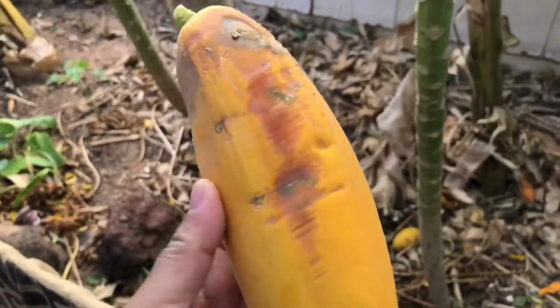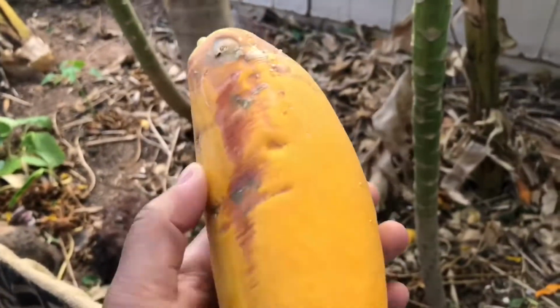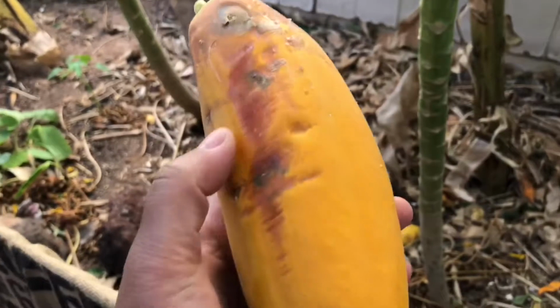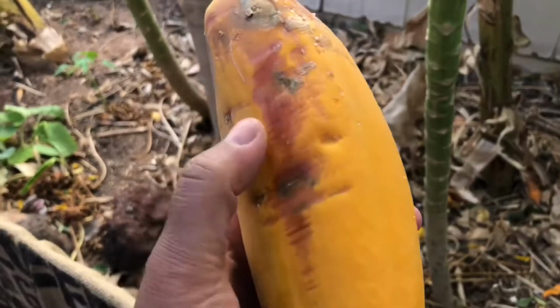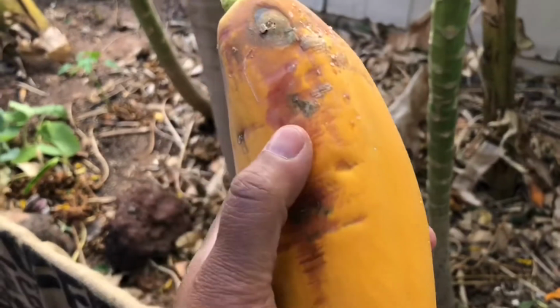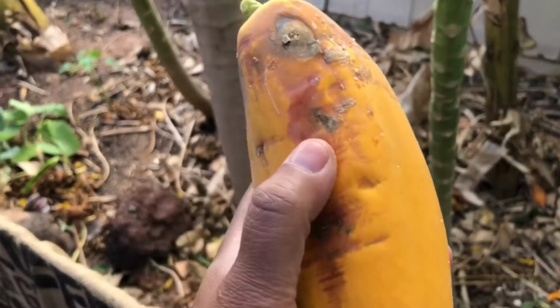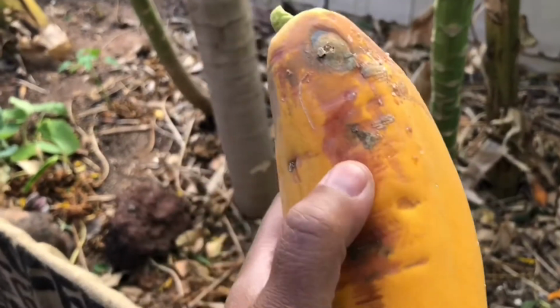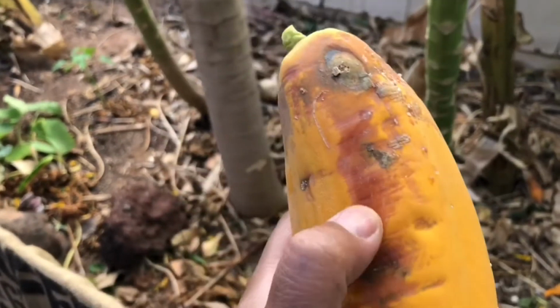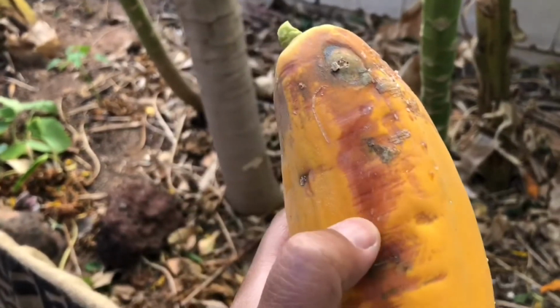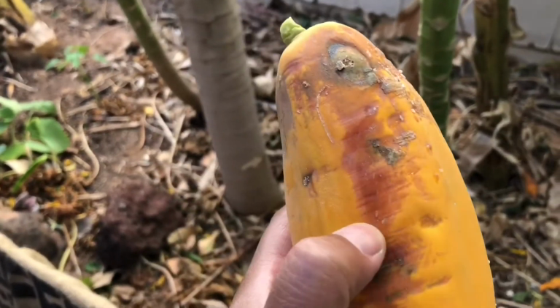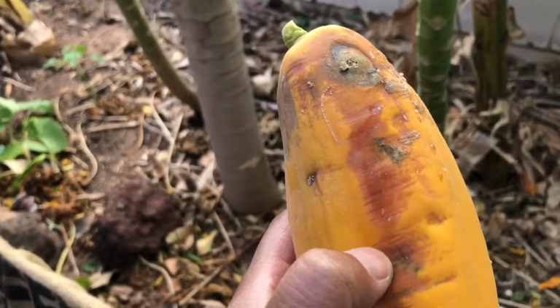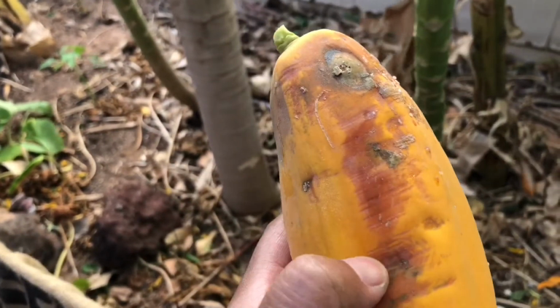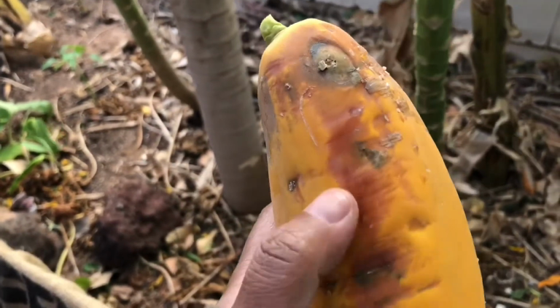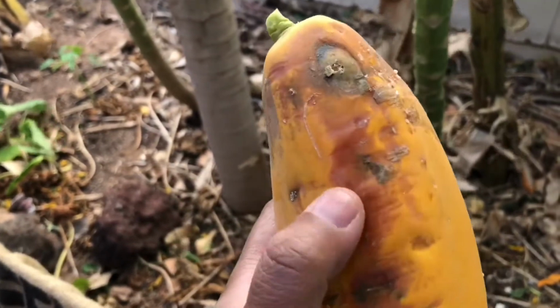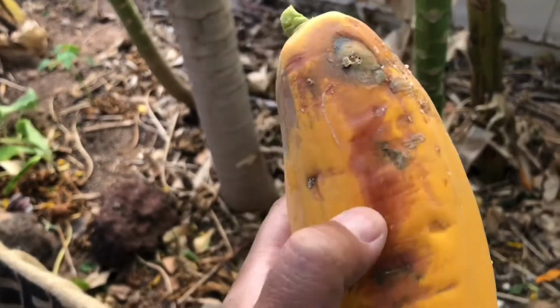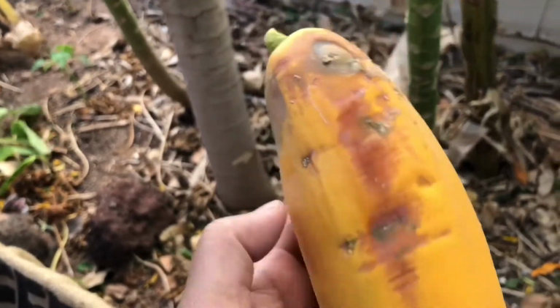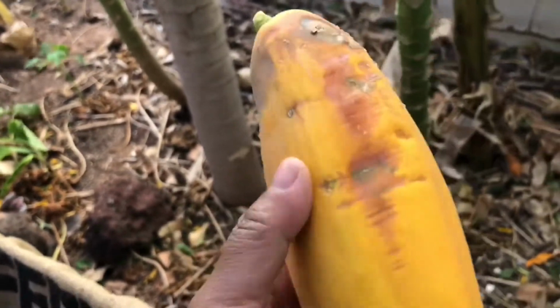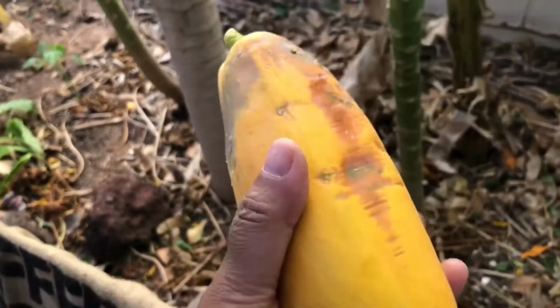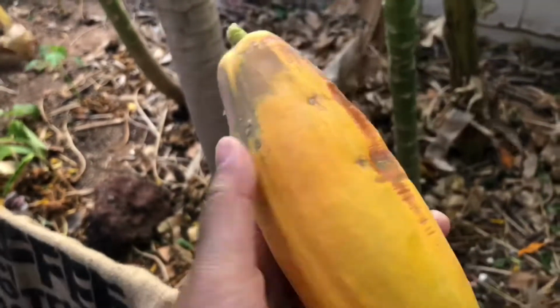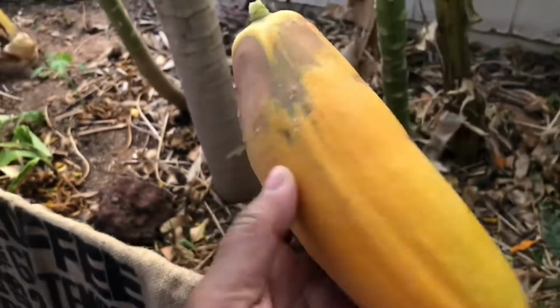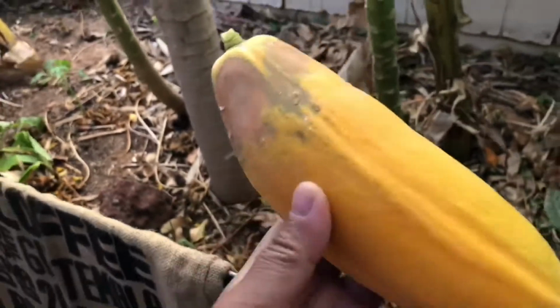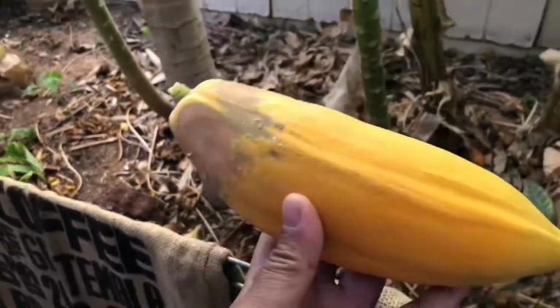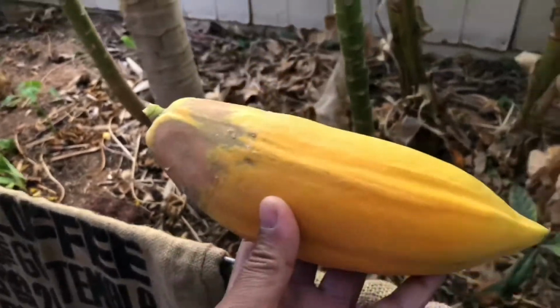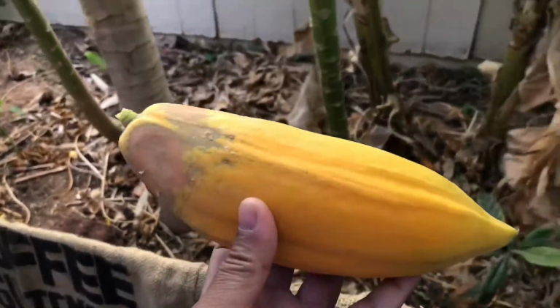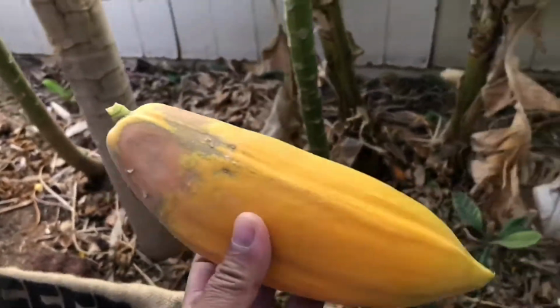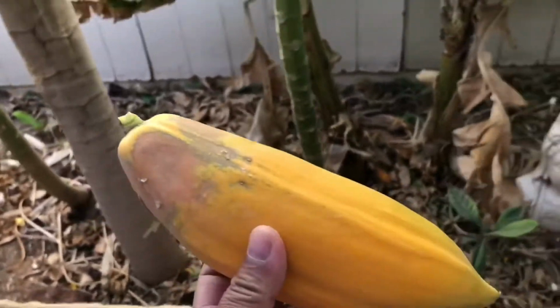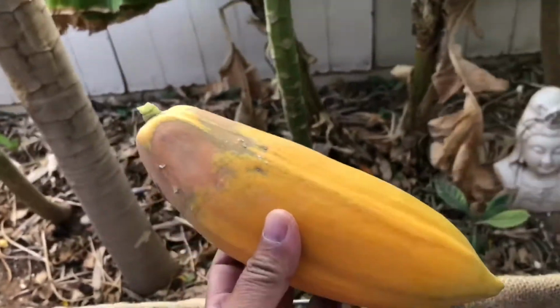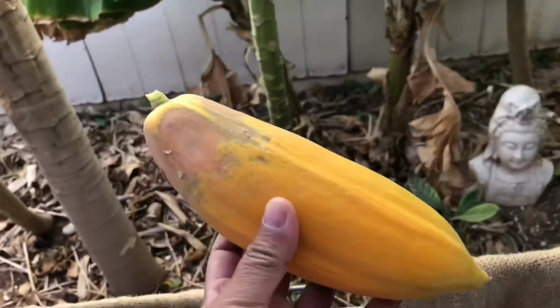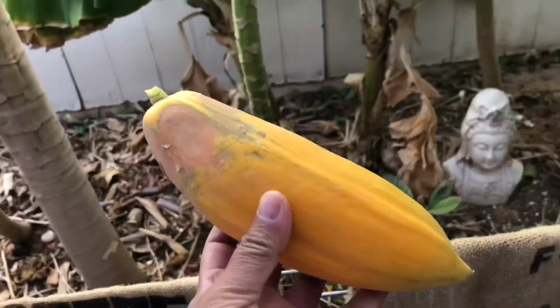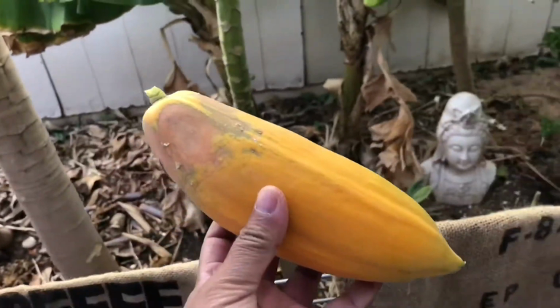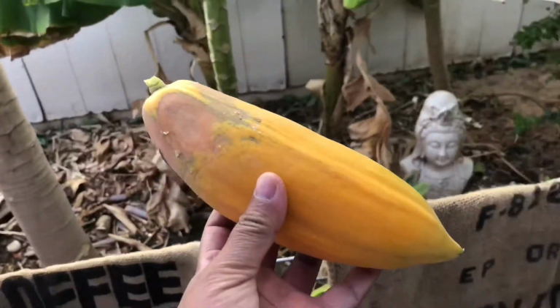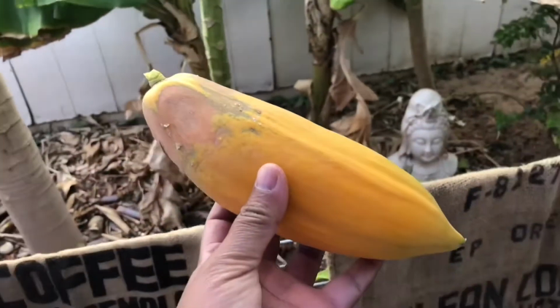Oh, look at that. It even has a... oh, that's a bruising. Oh, Tyler. Yeah, yeah.